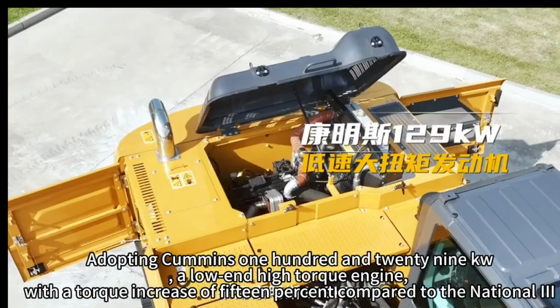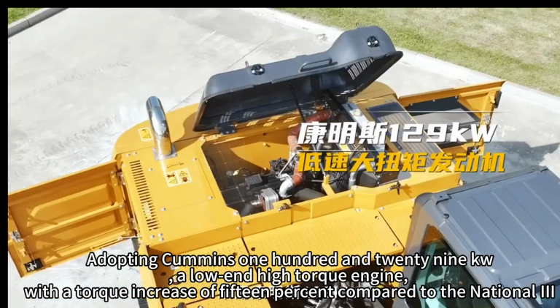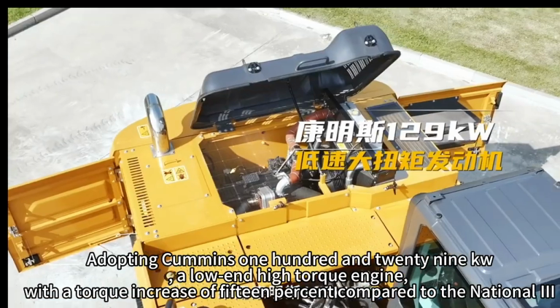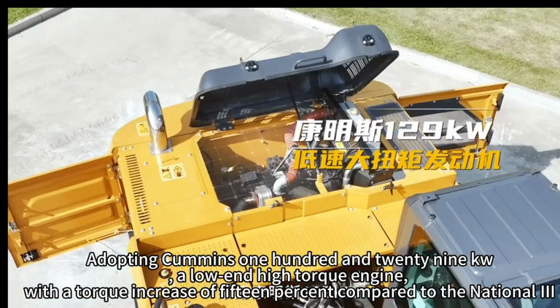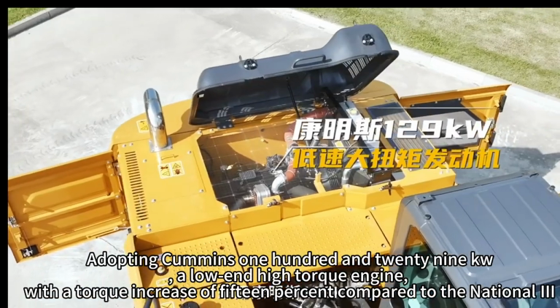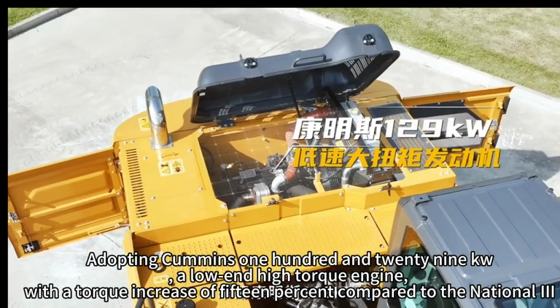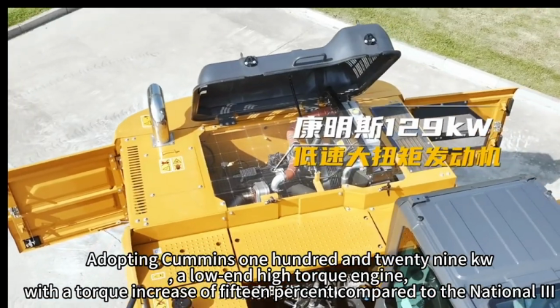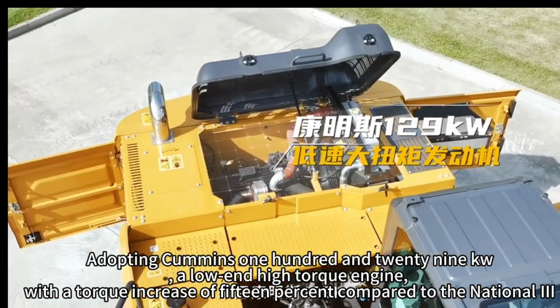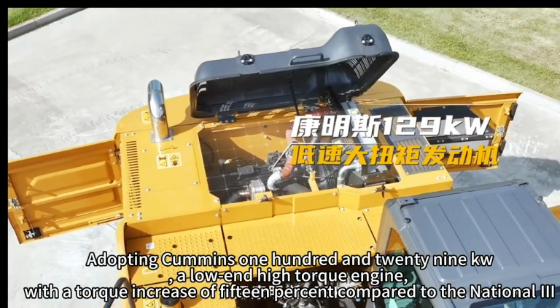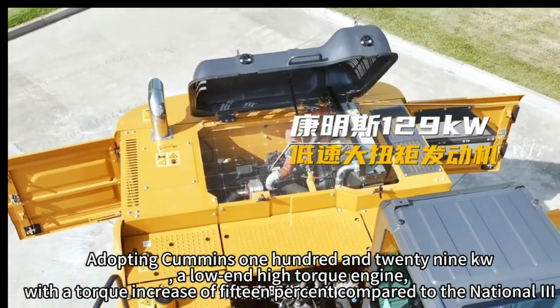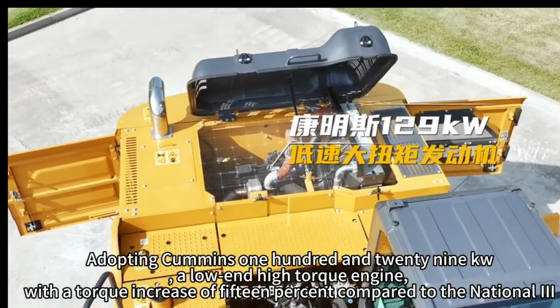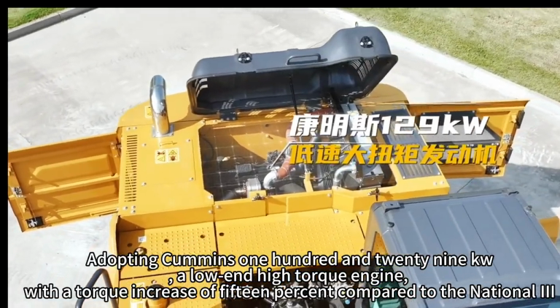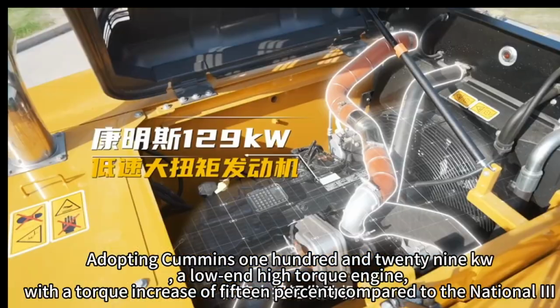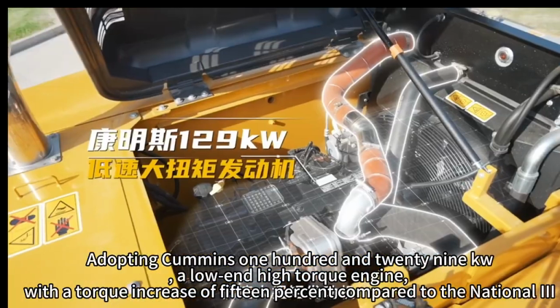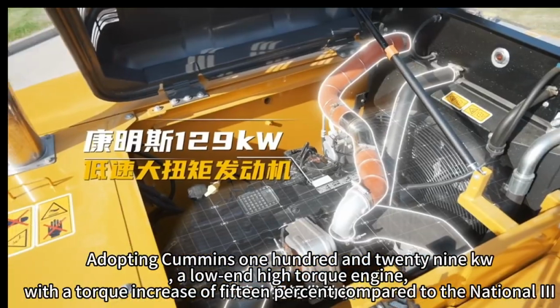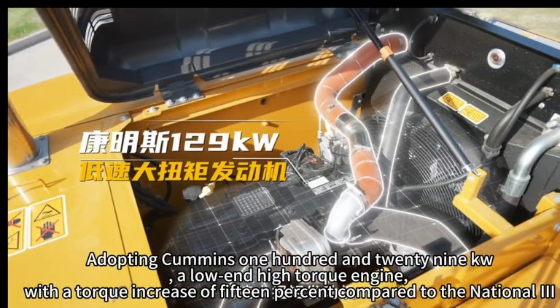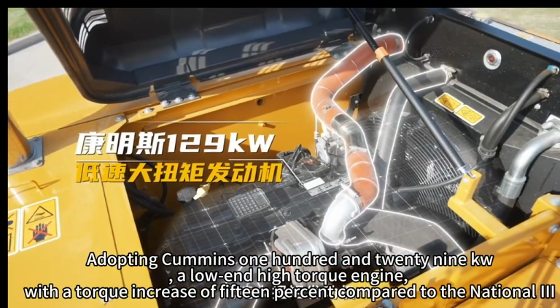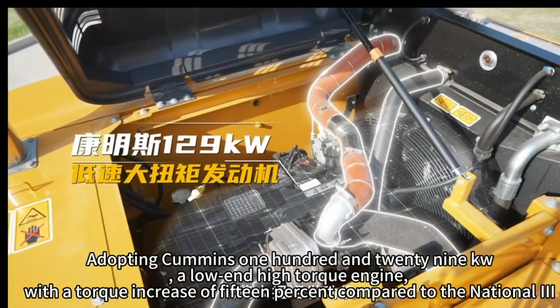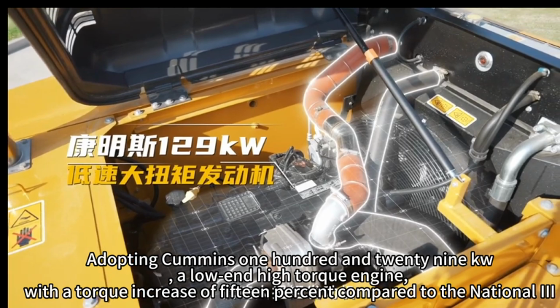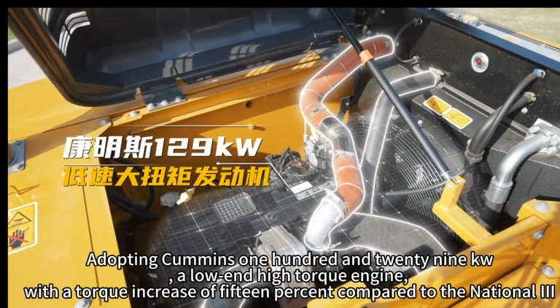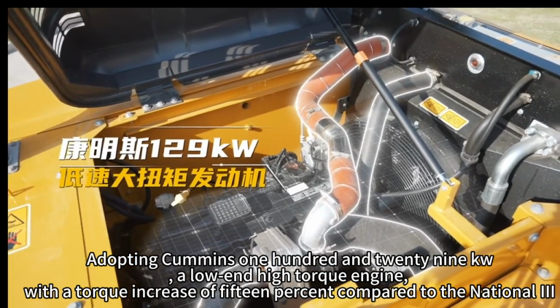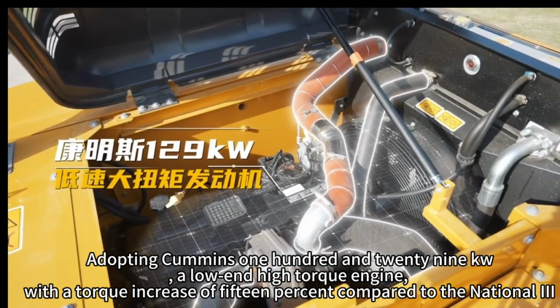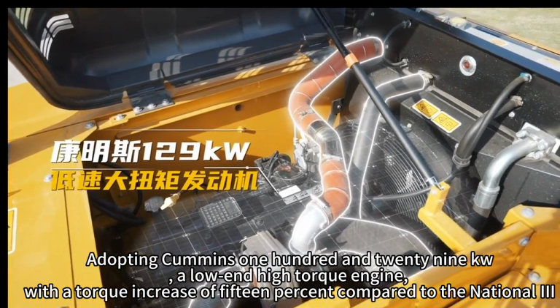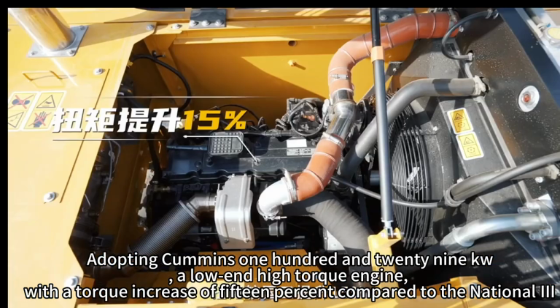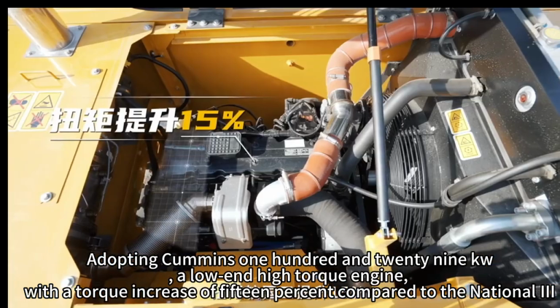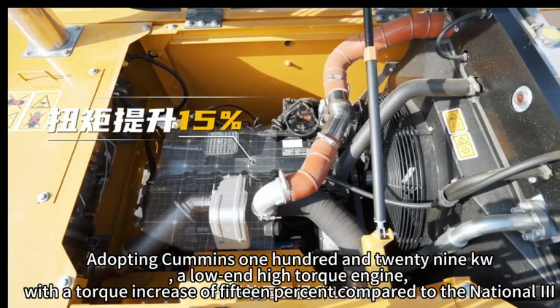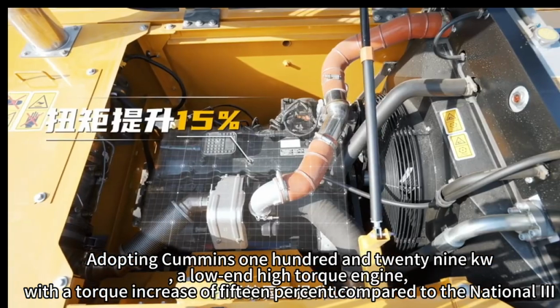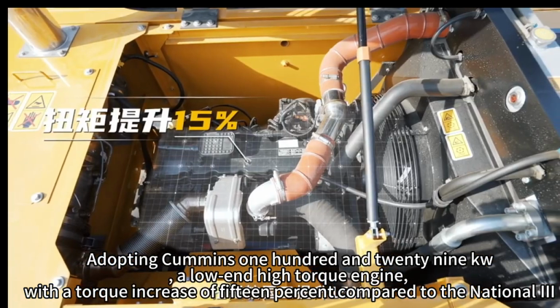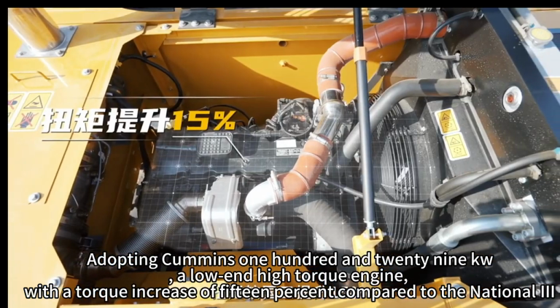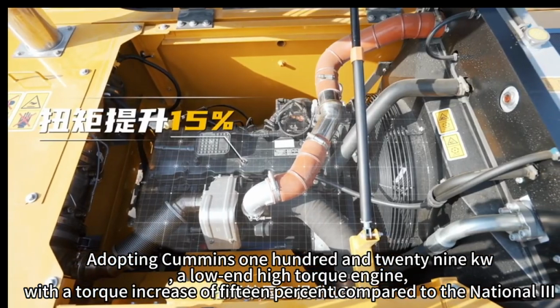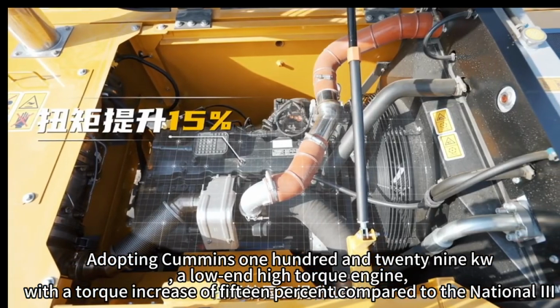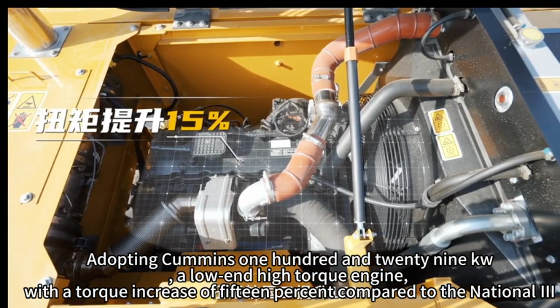Adopting the Cummins 129Q, a low and high torque engine, with a torque increase of 15% compared to the national standard.